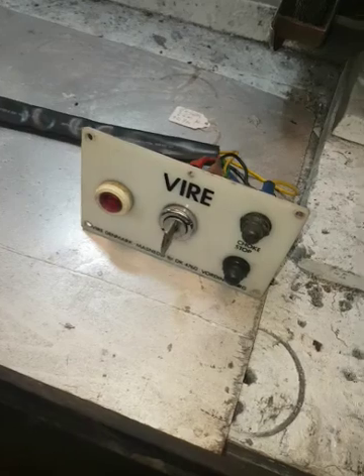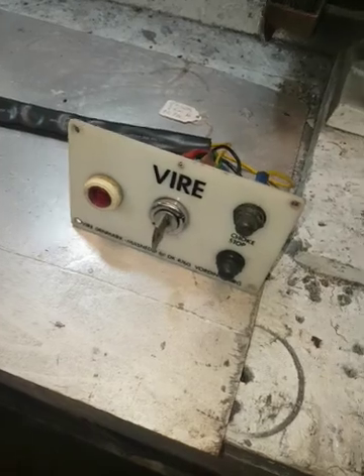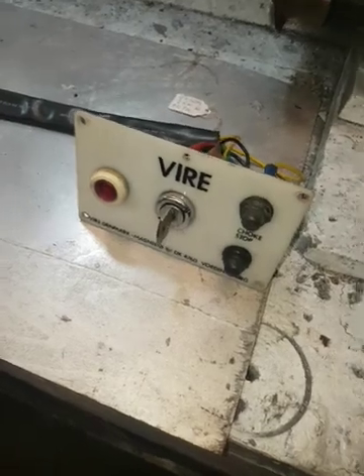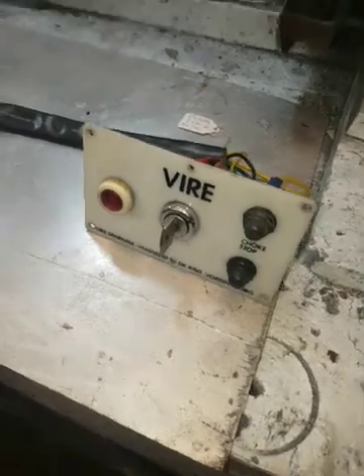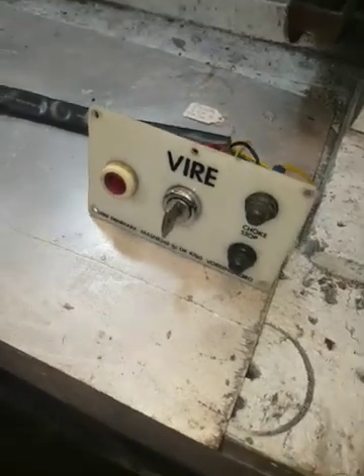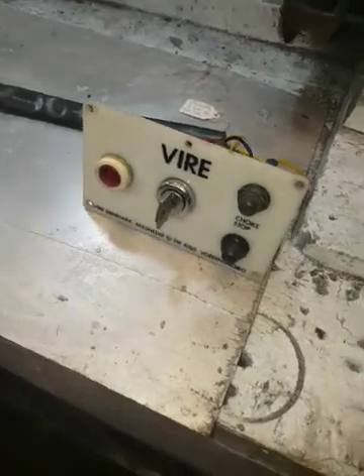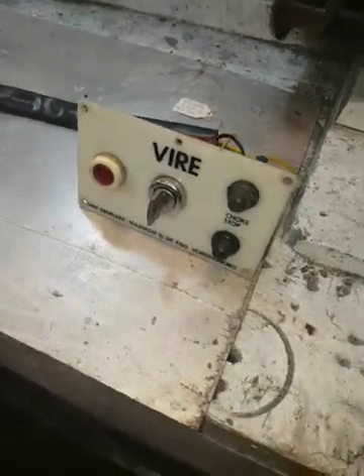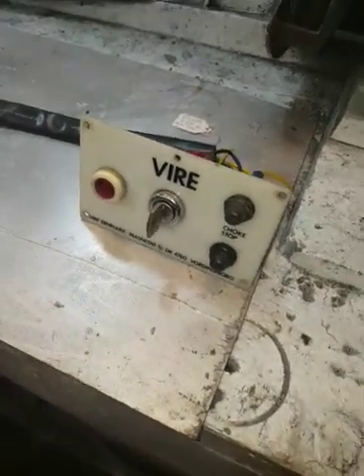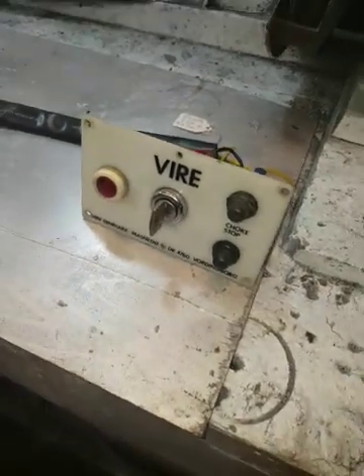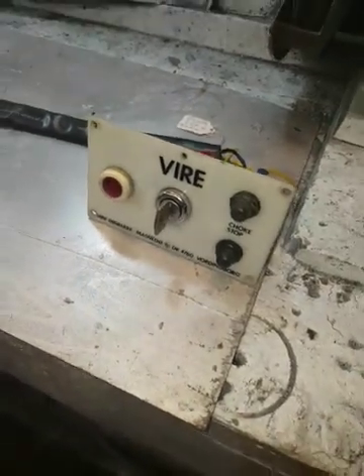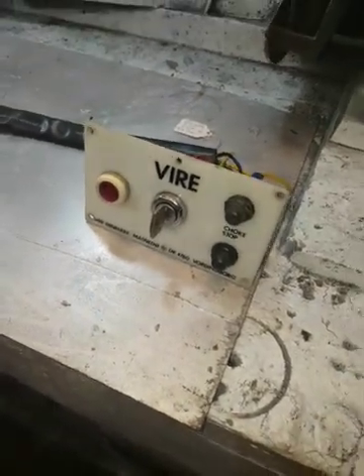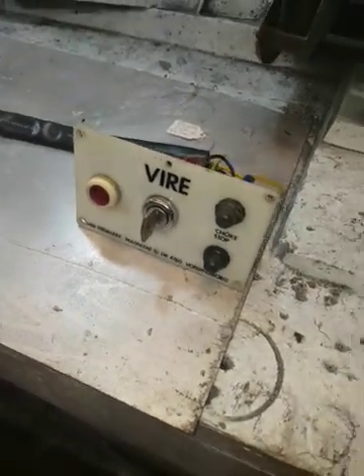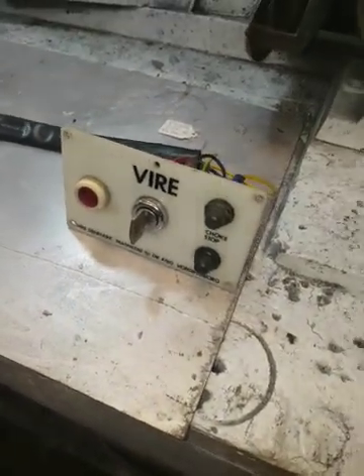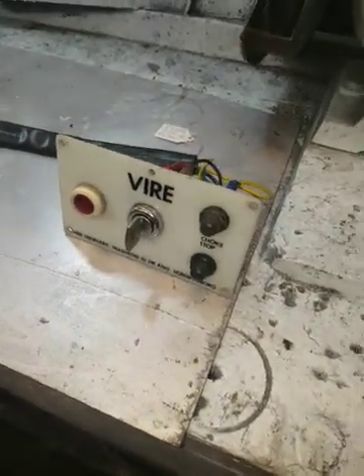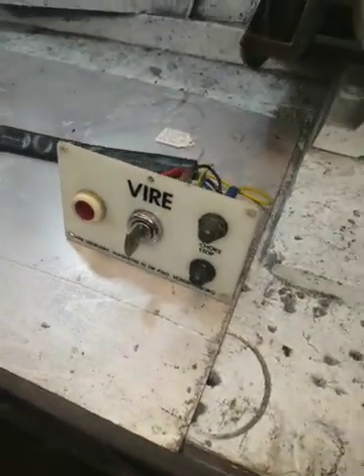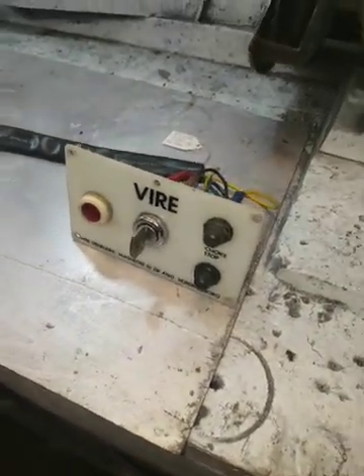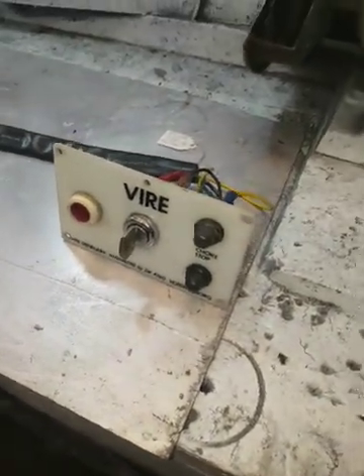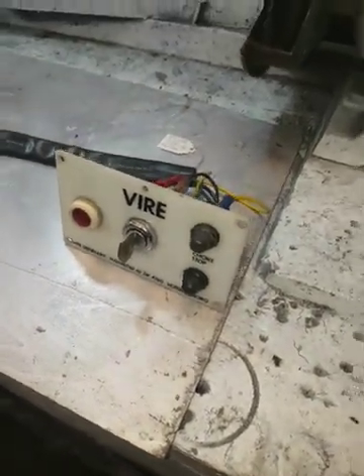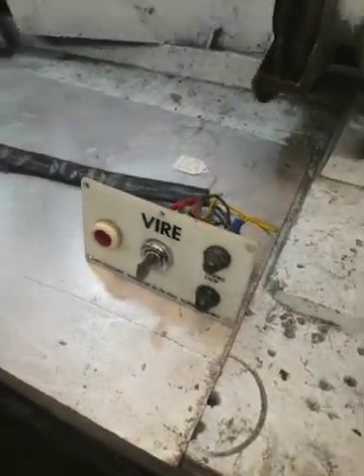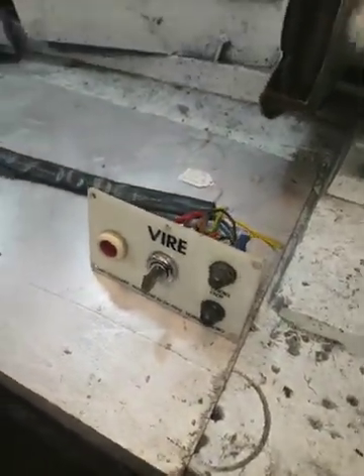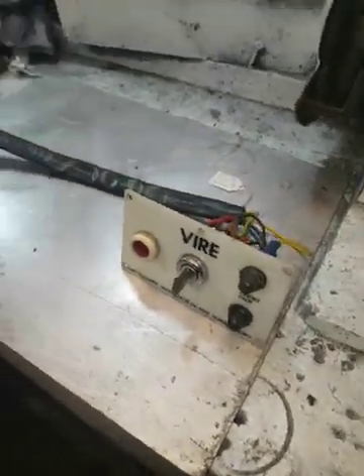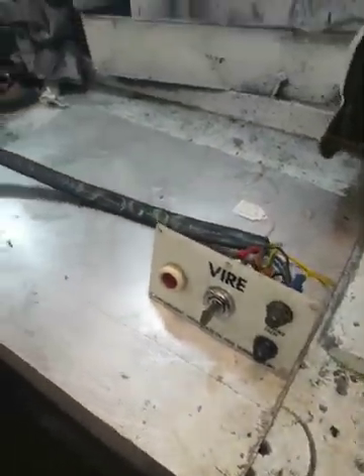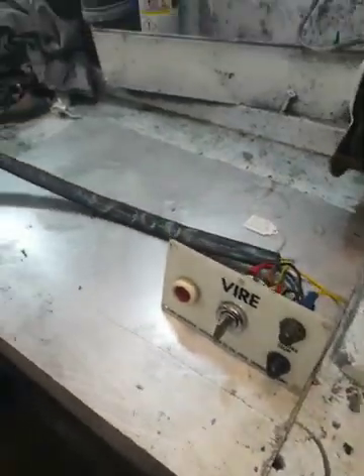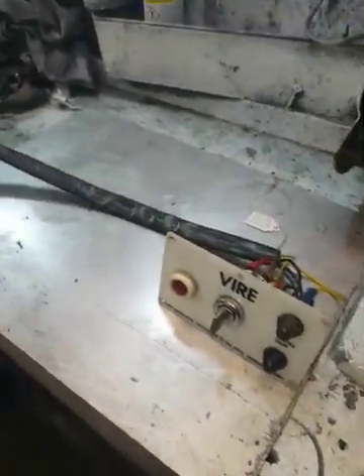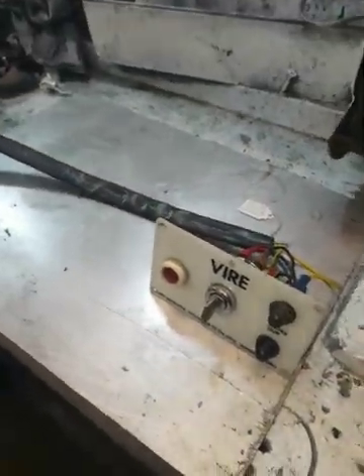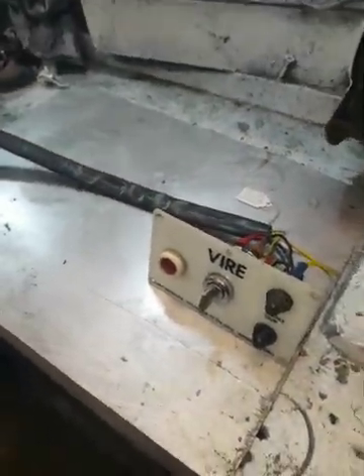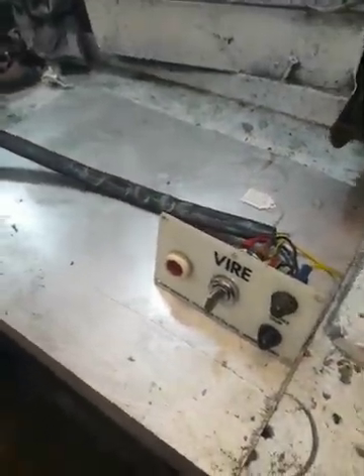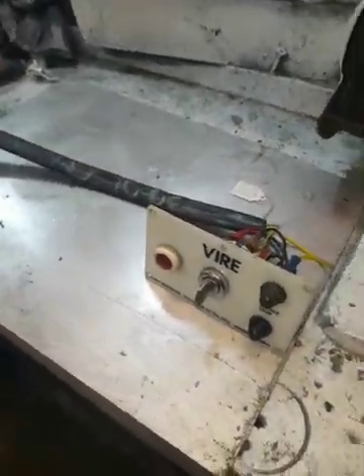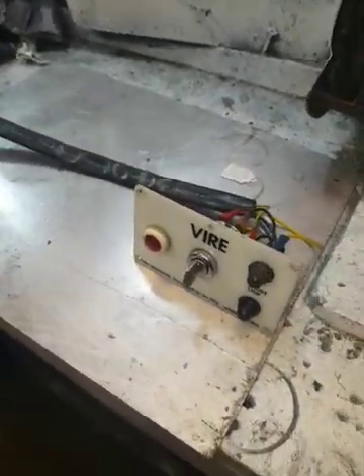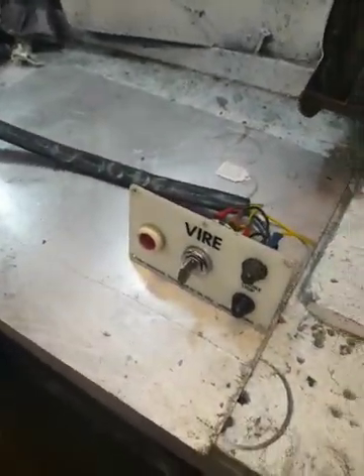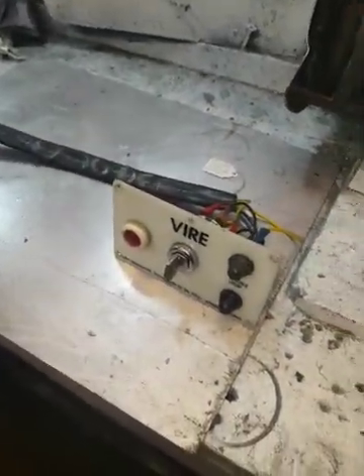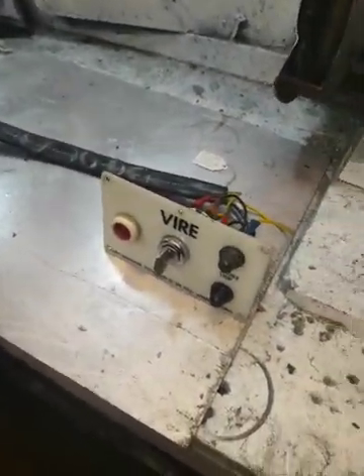Hi, I just want to show you this electrical loom and wiring system for the Viya 12.